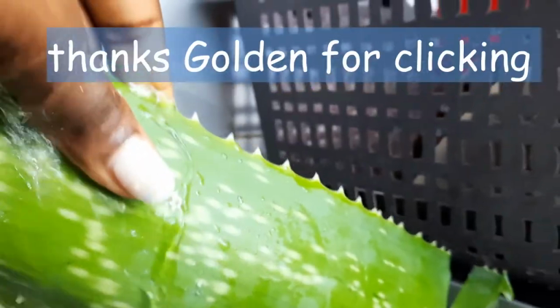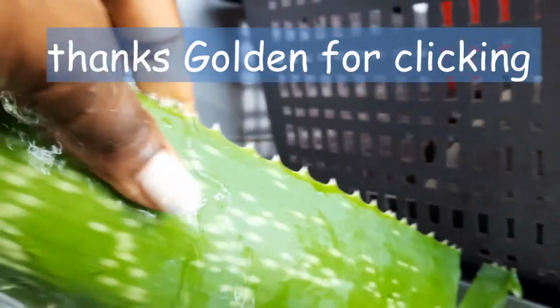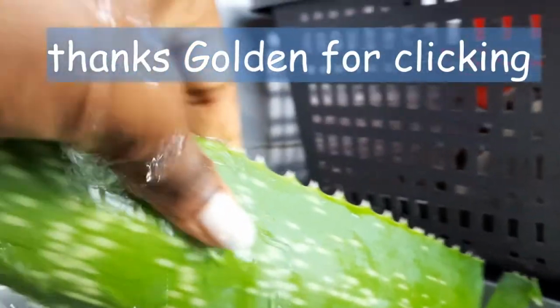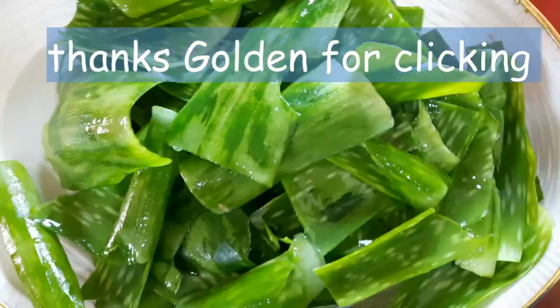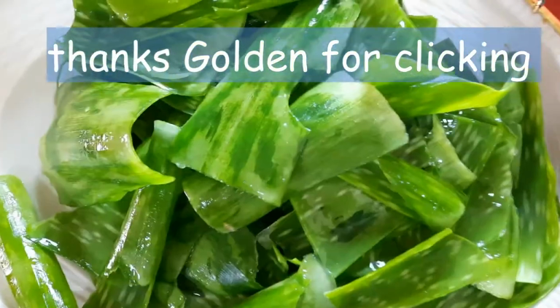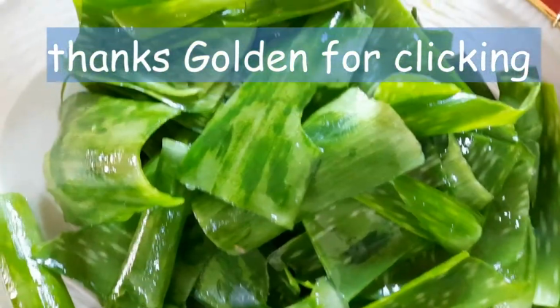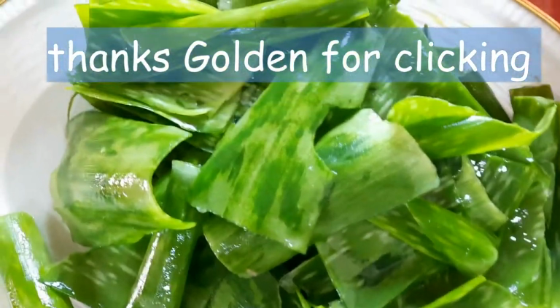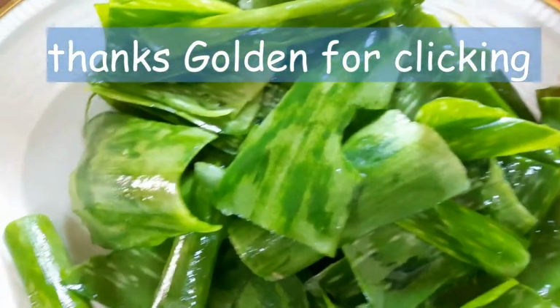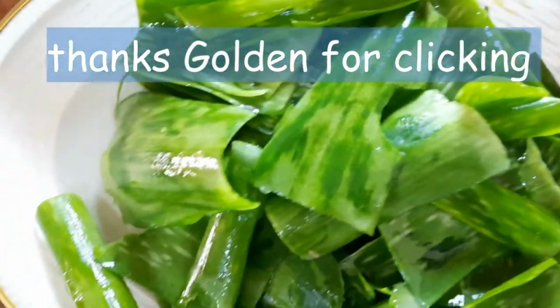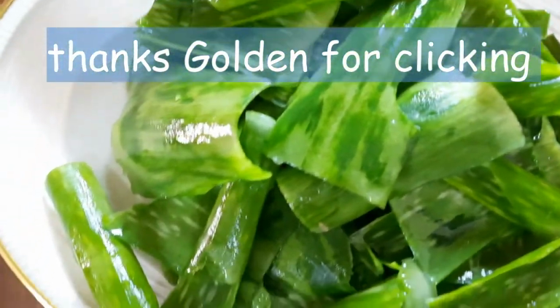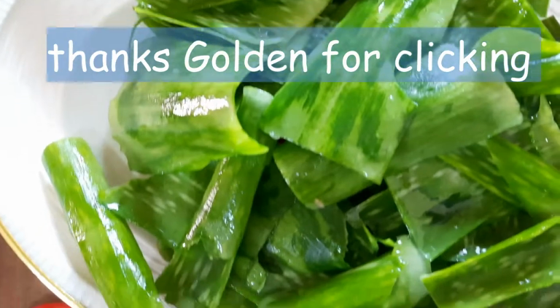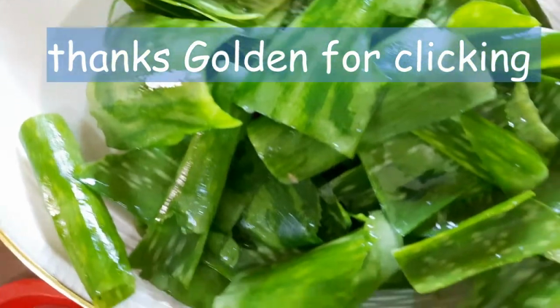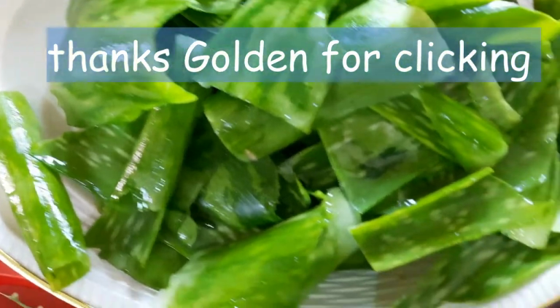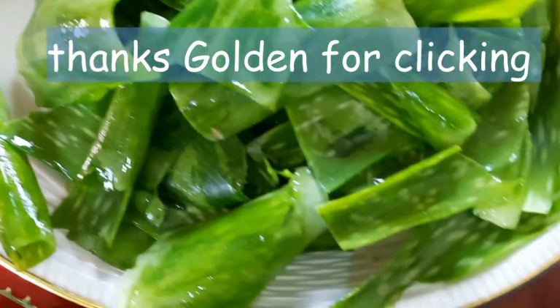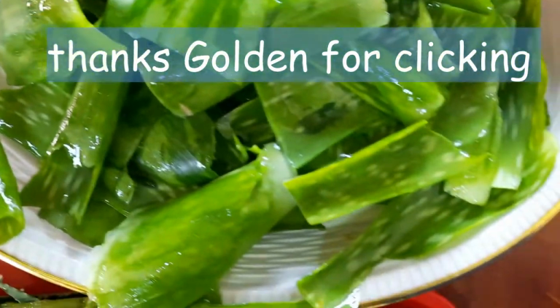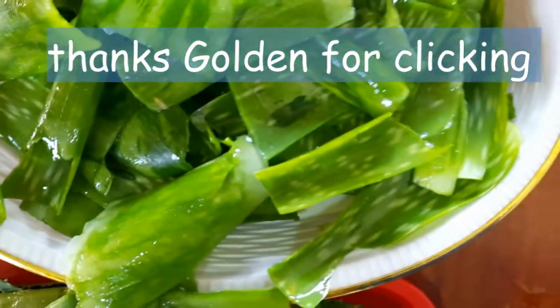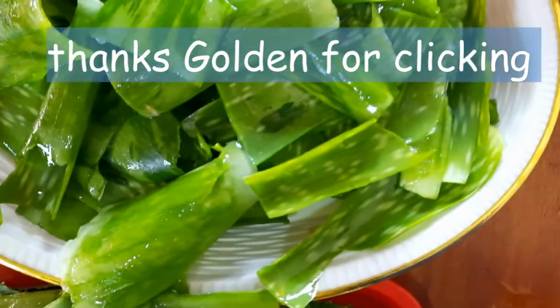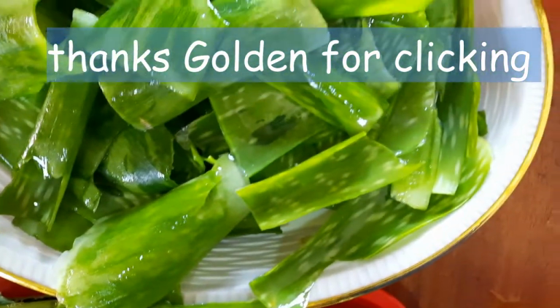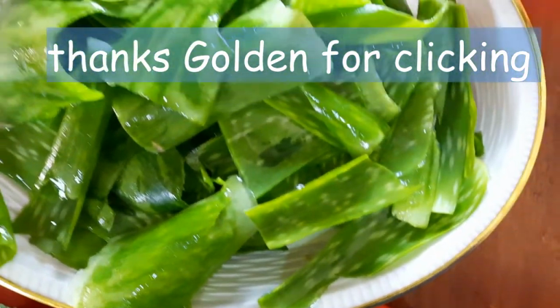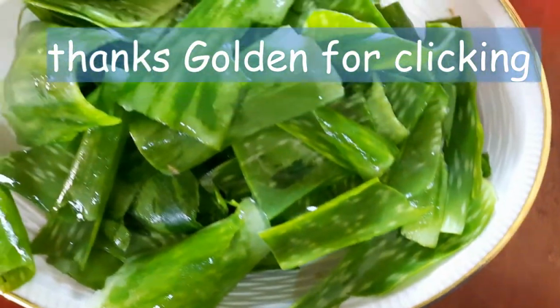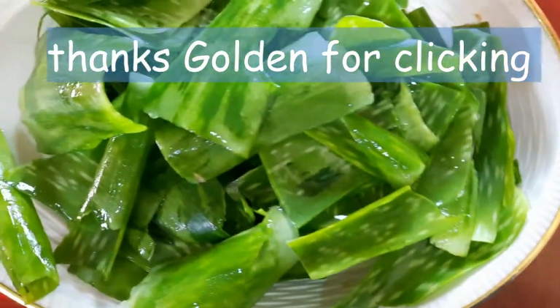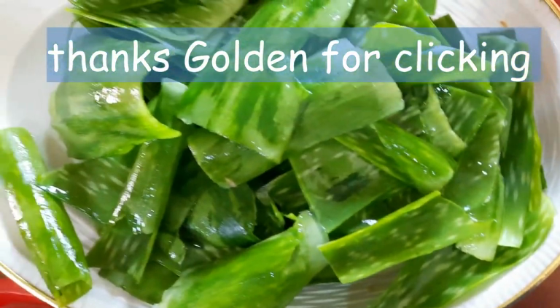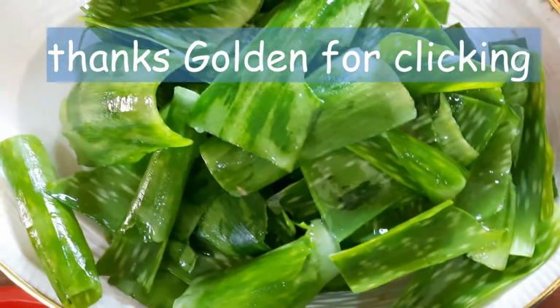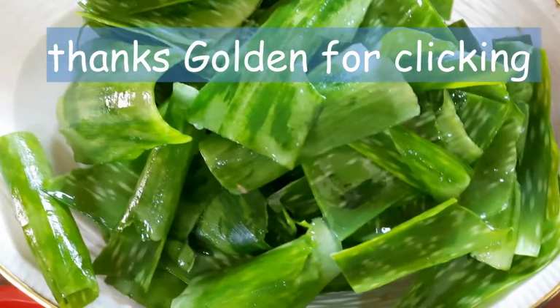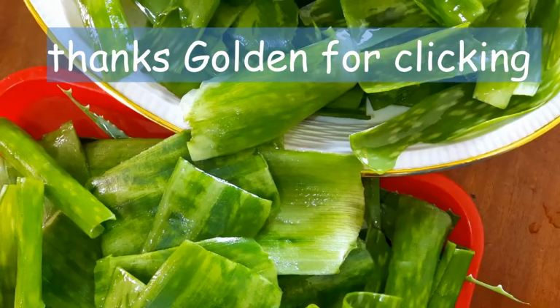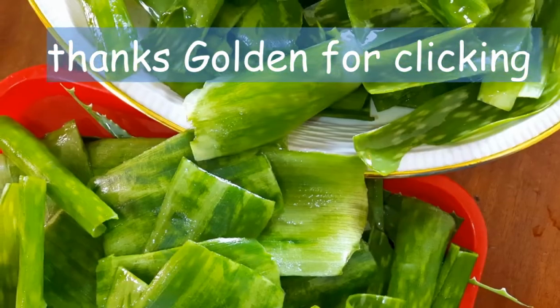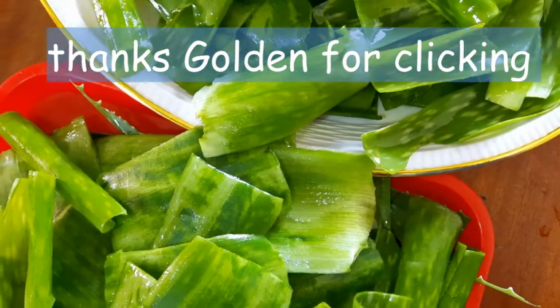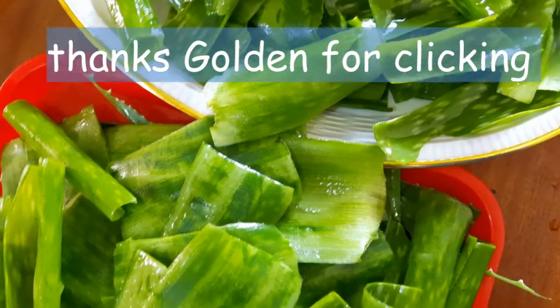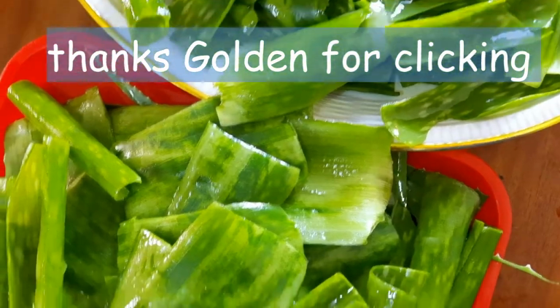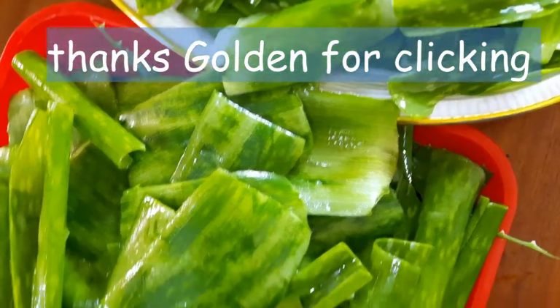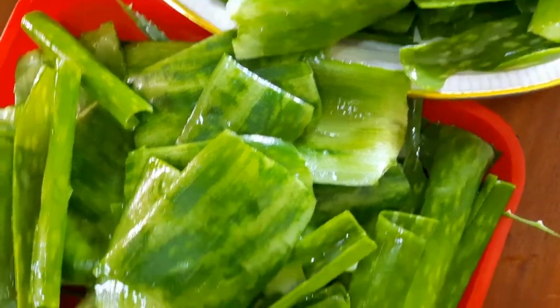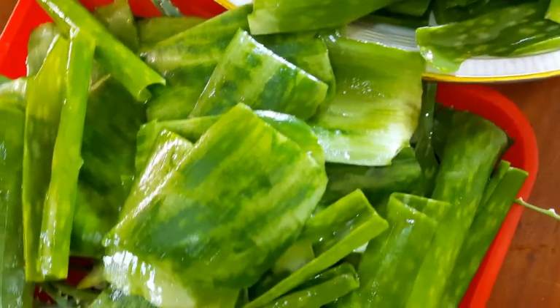Welcome back to Agment TV. Today's video is about extracting gel from the aloe vera plant.